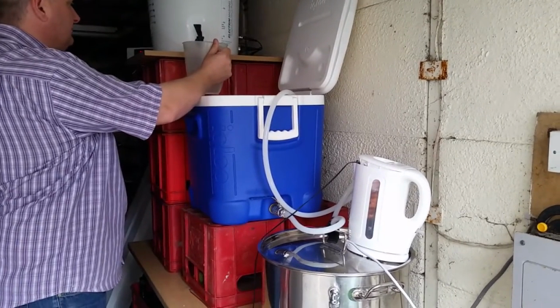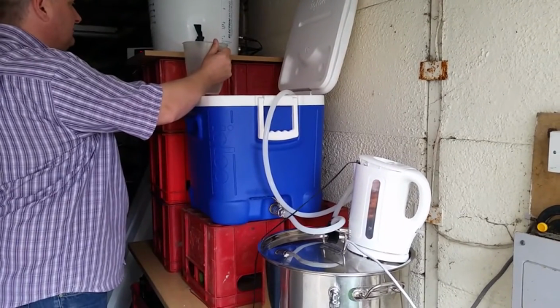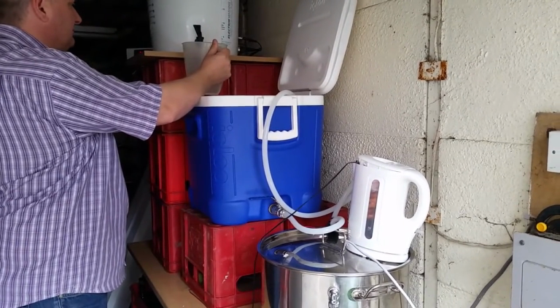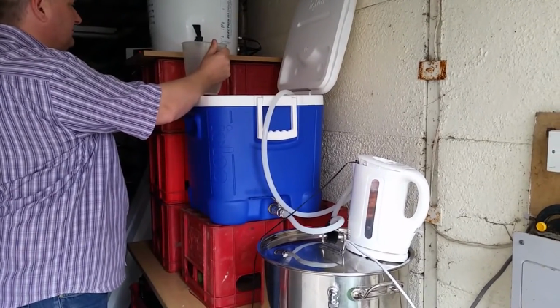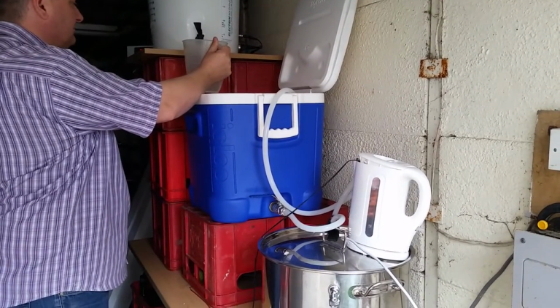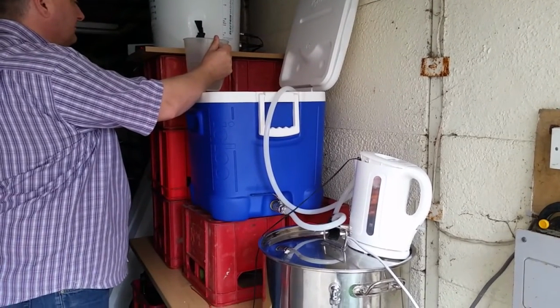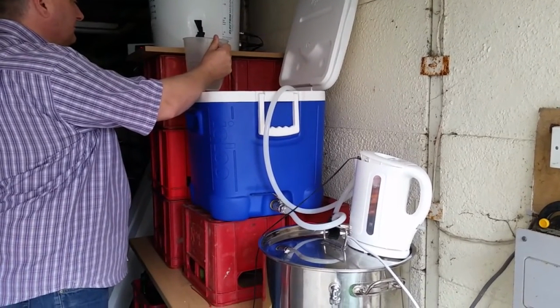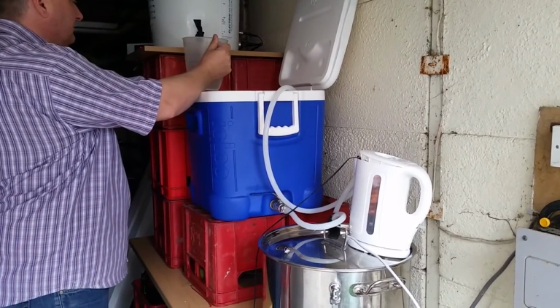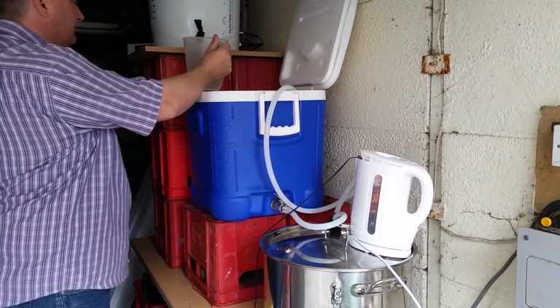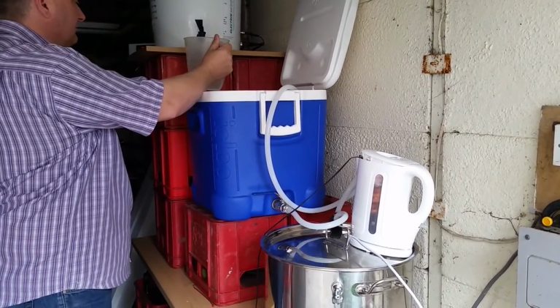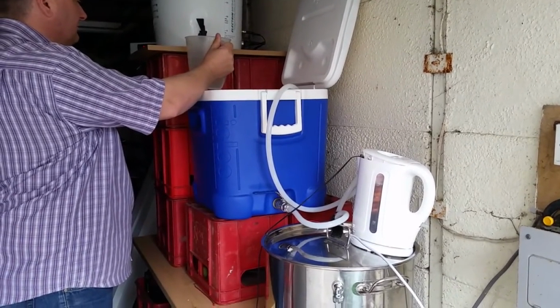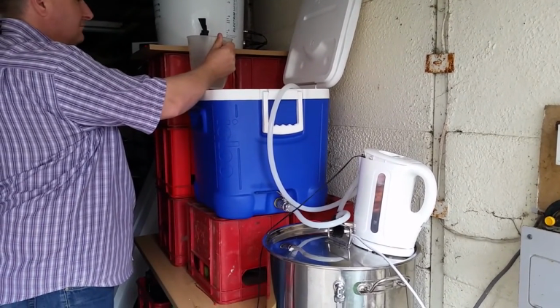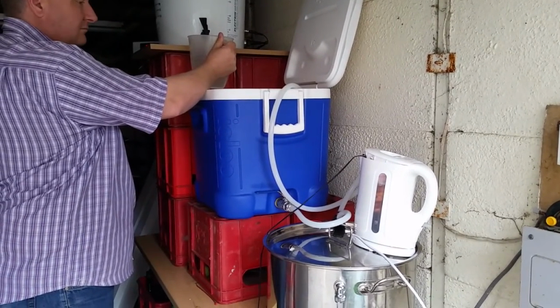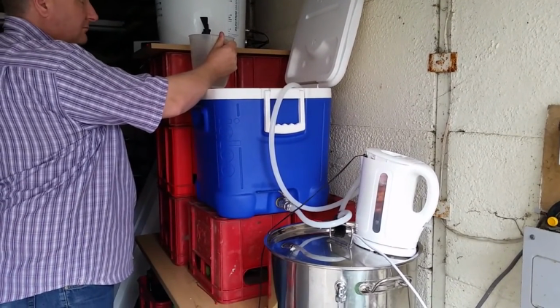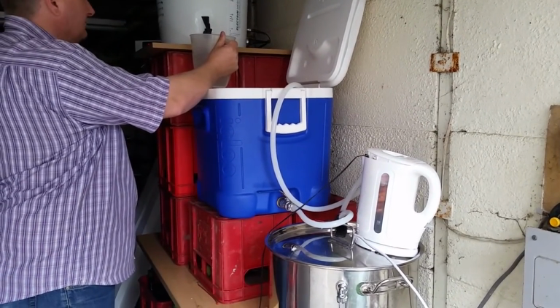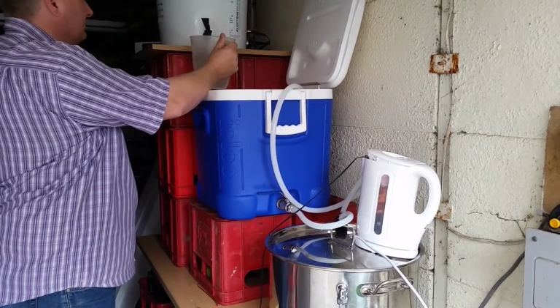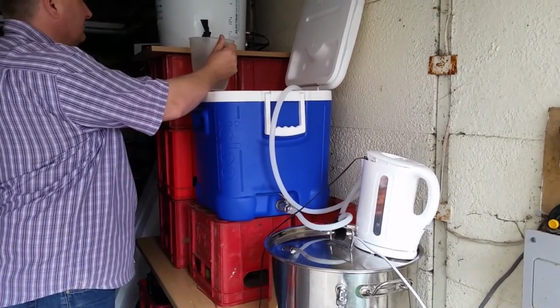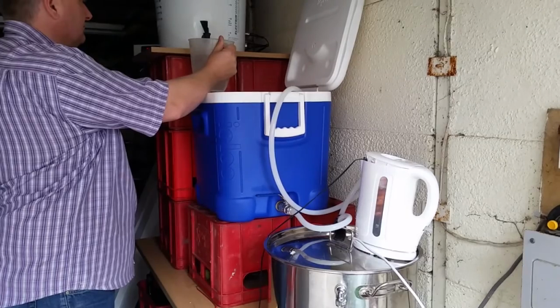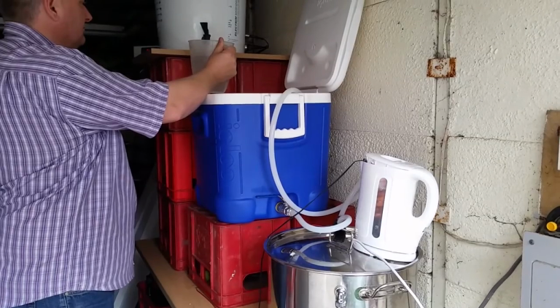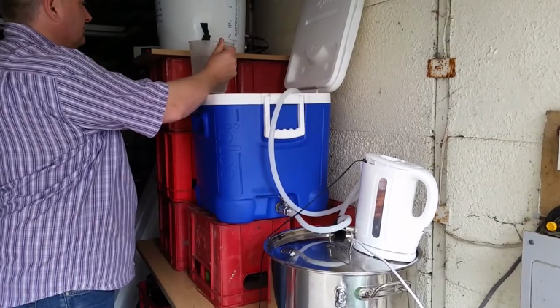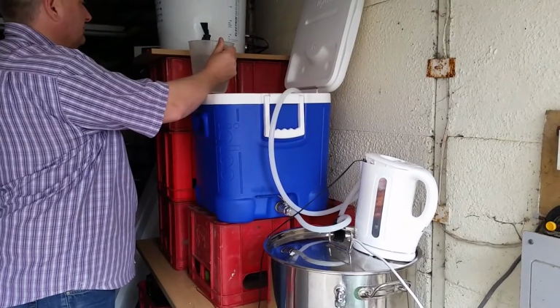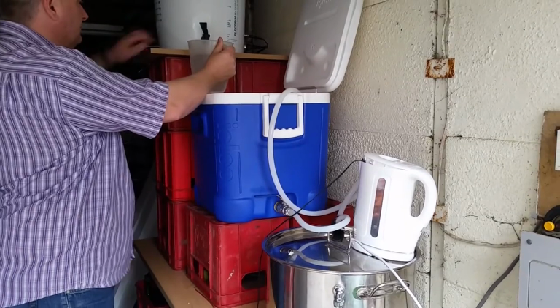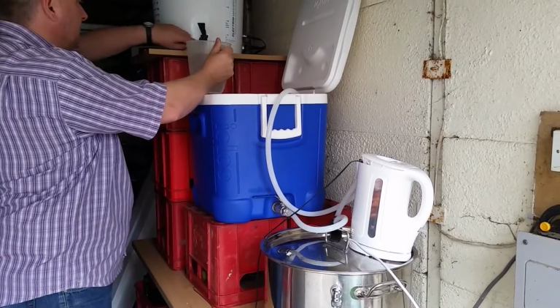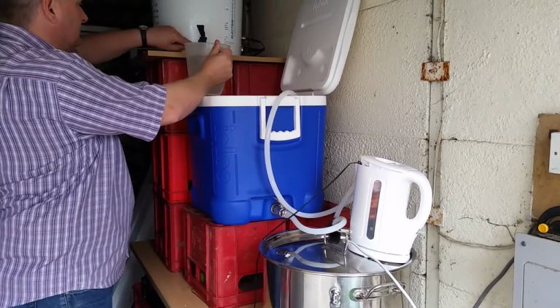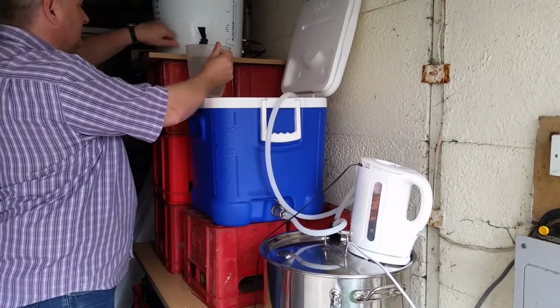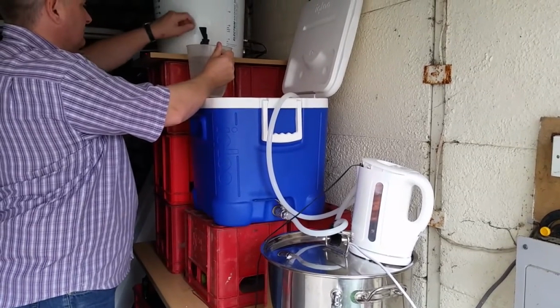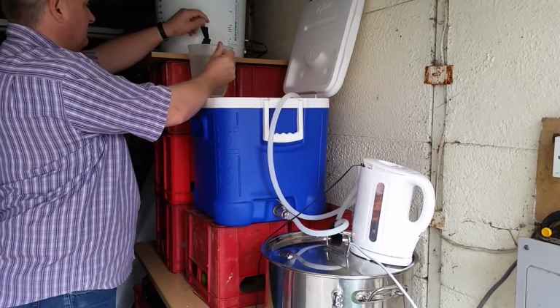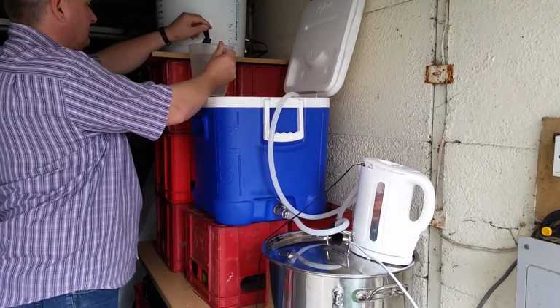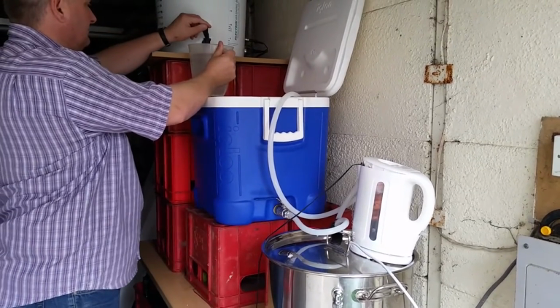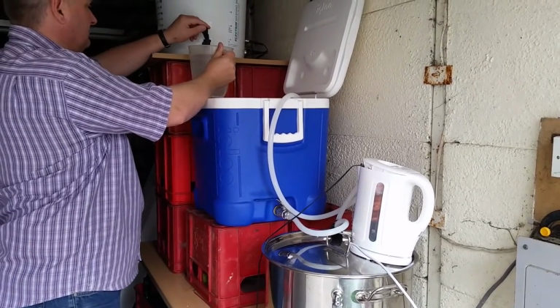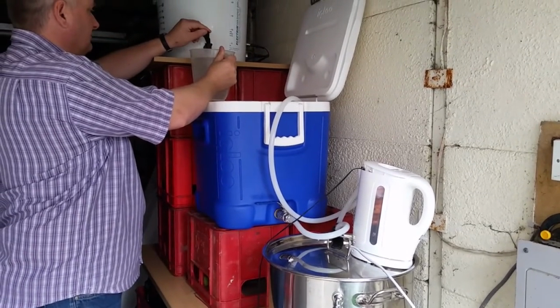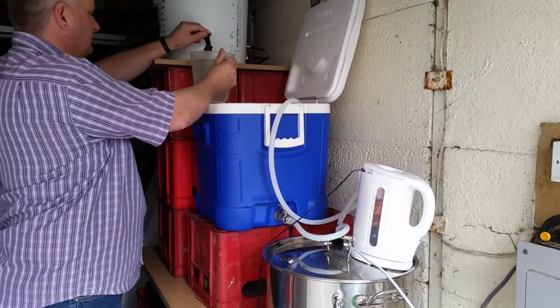The strike water is now up to temperature so I need to add that into the mash tun. I'm measuring that out accurately using a measuring jug.